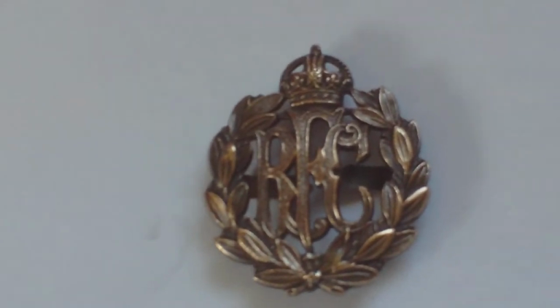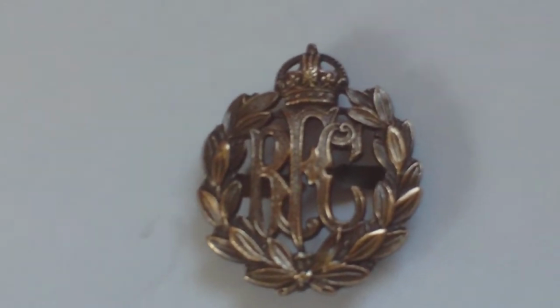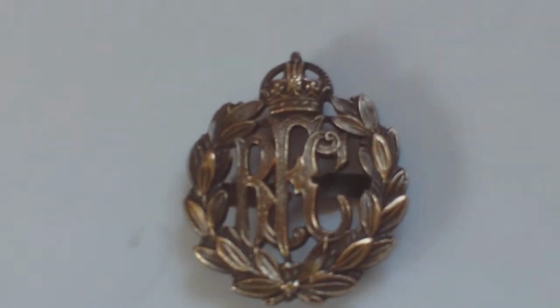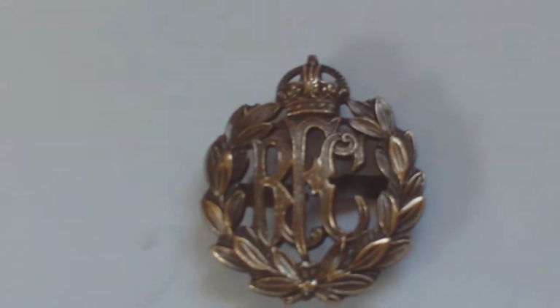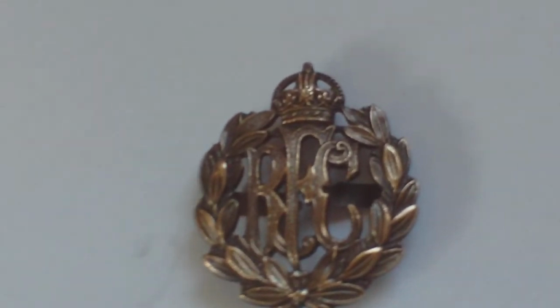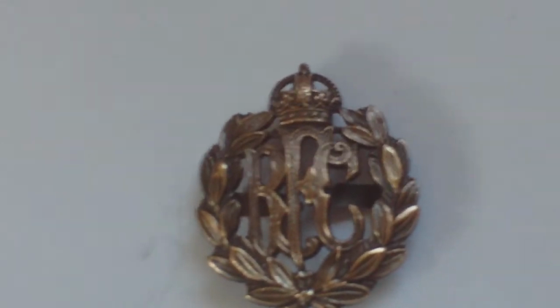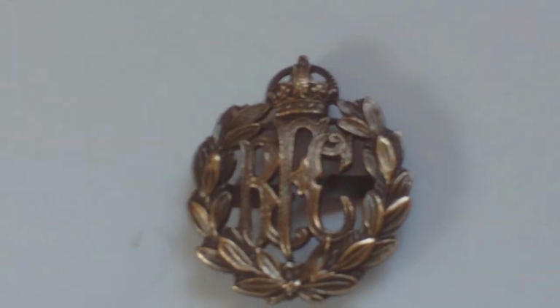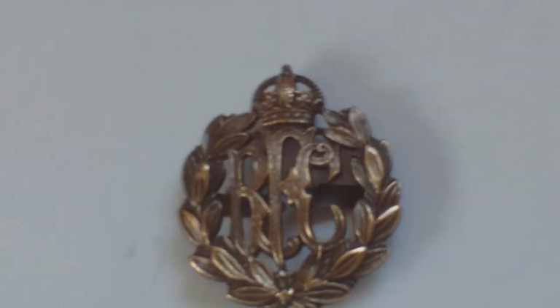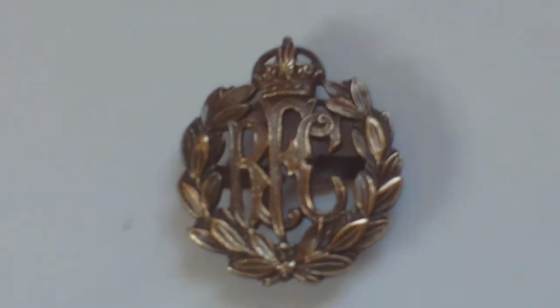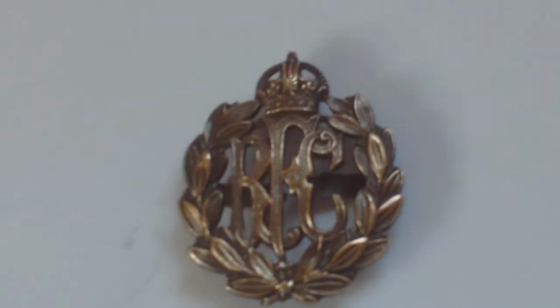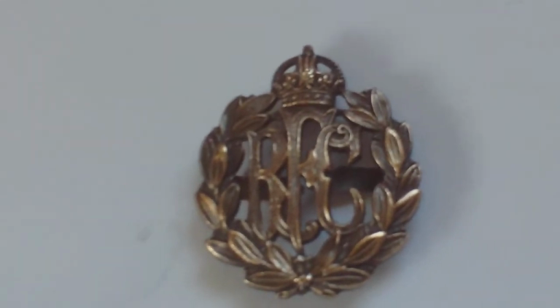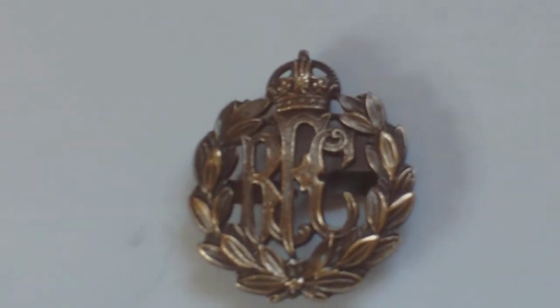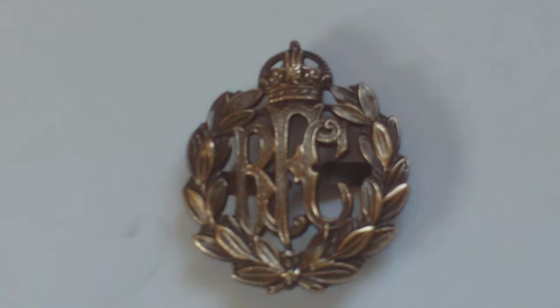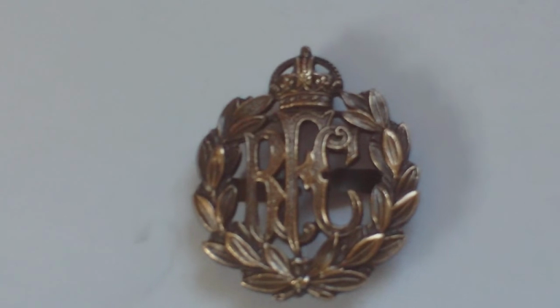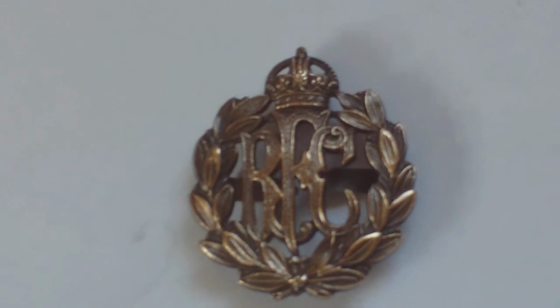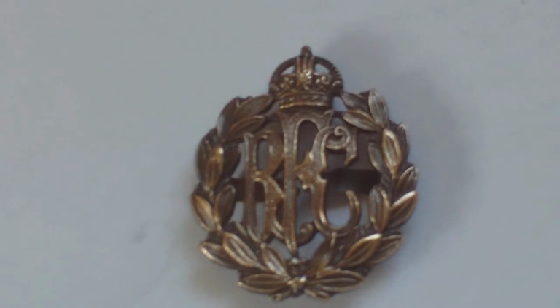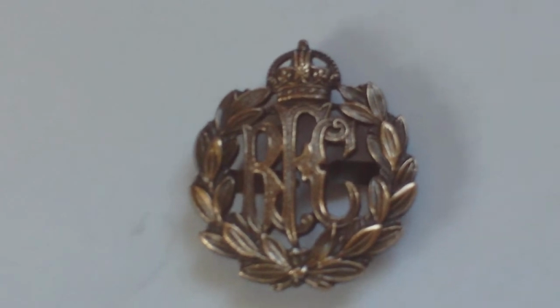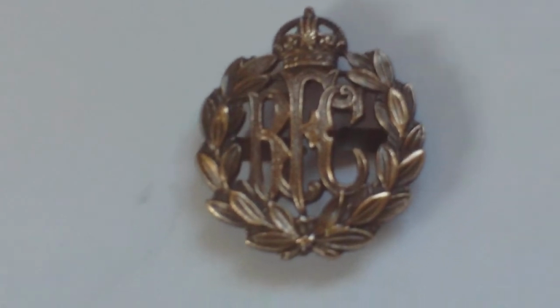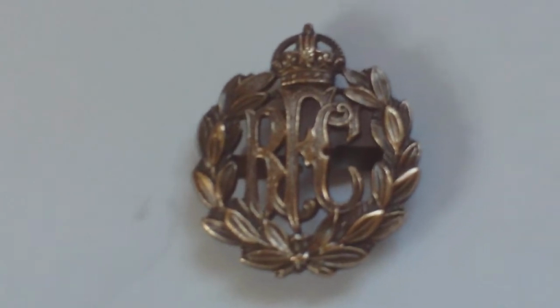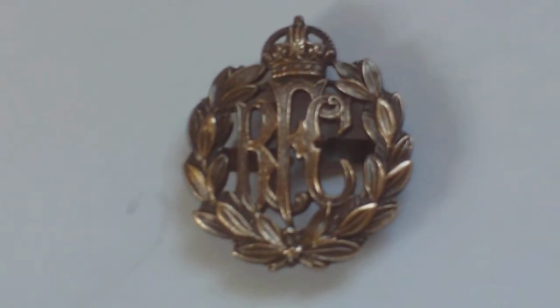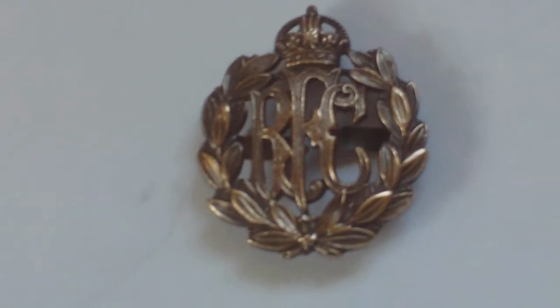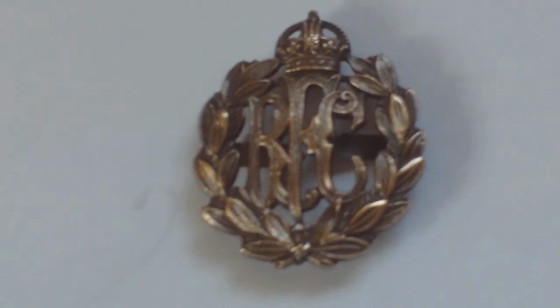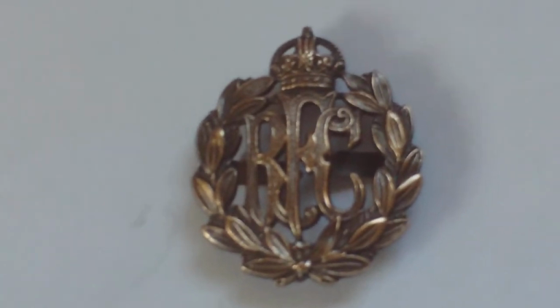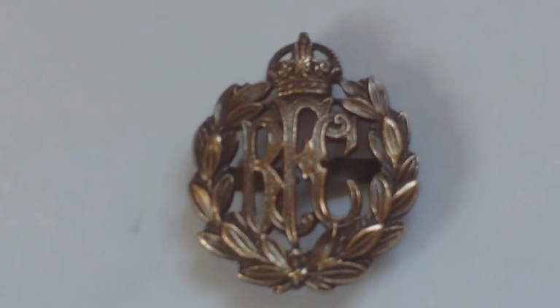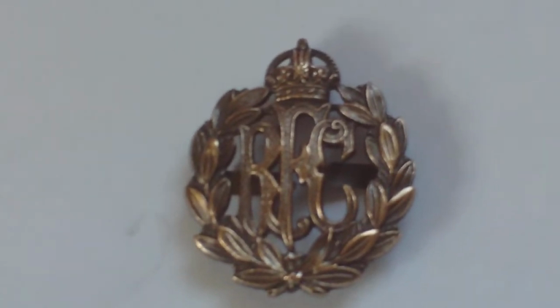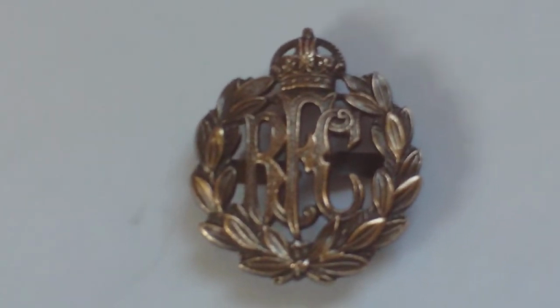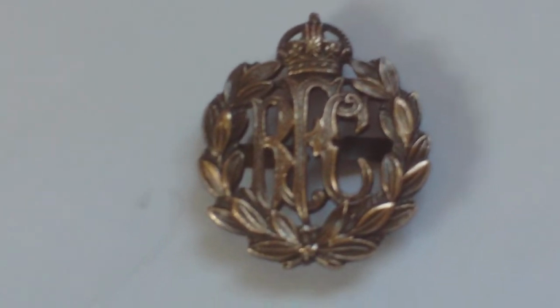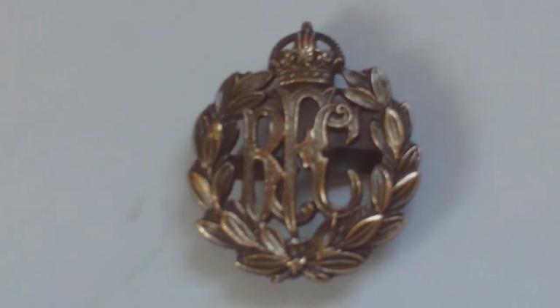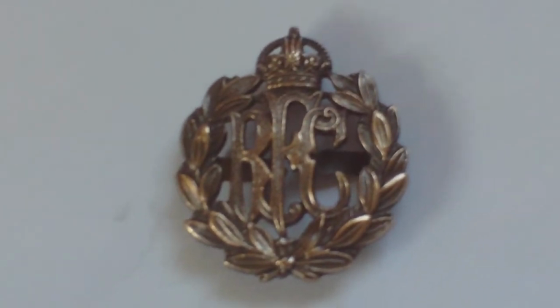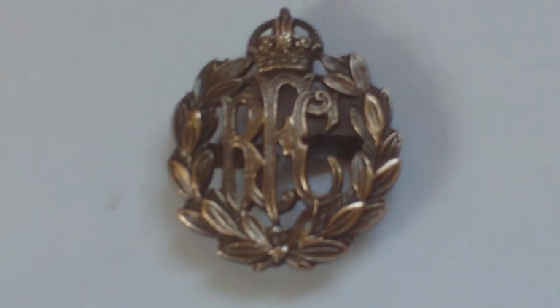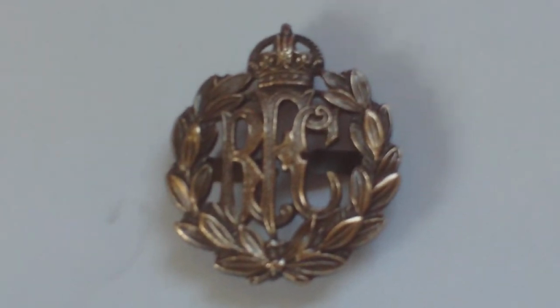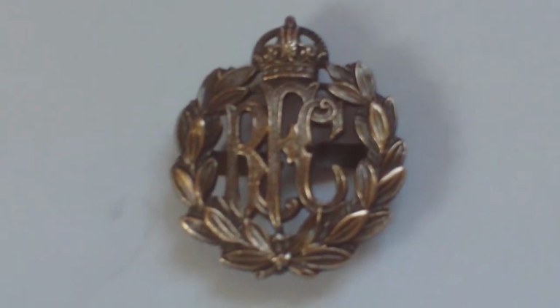There isn't a military collector who doesn't know what an RAF cap badge looks like. And this is the officers' bronze version.